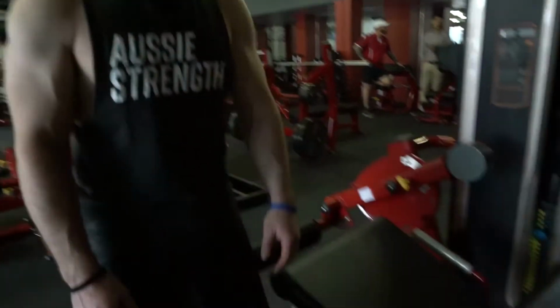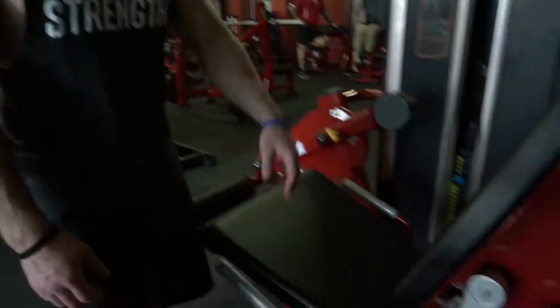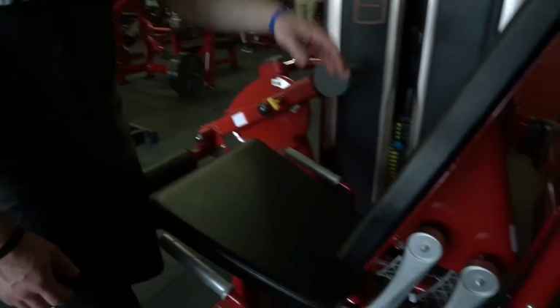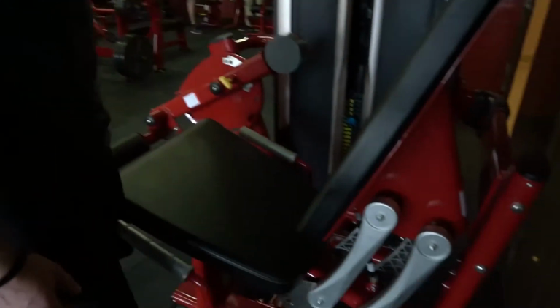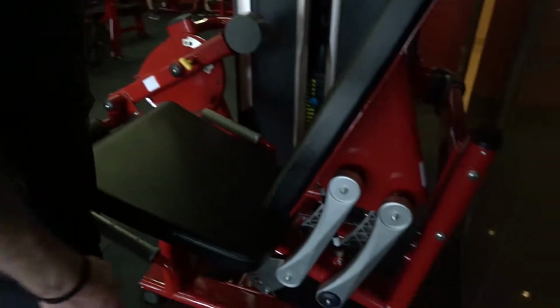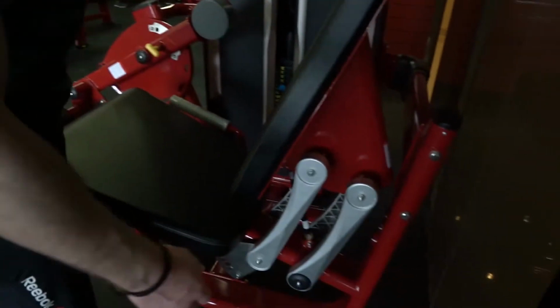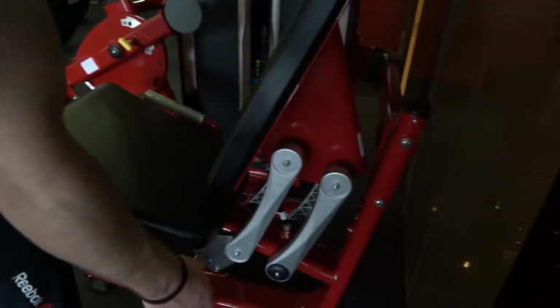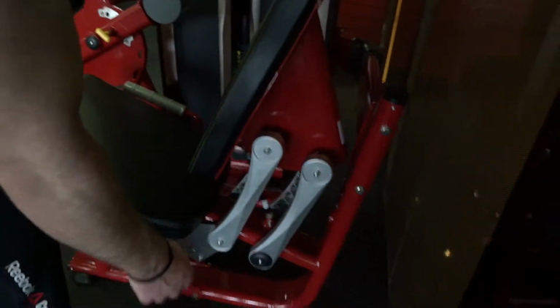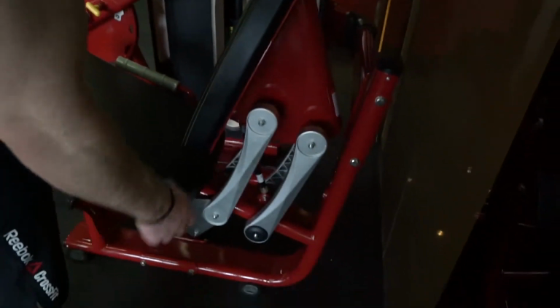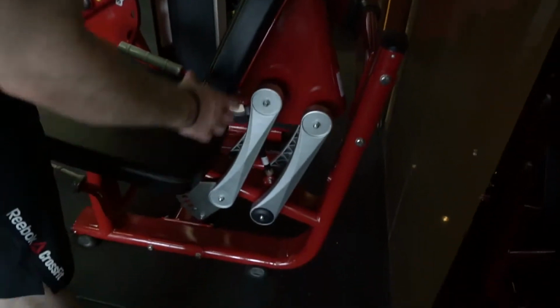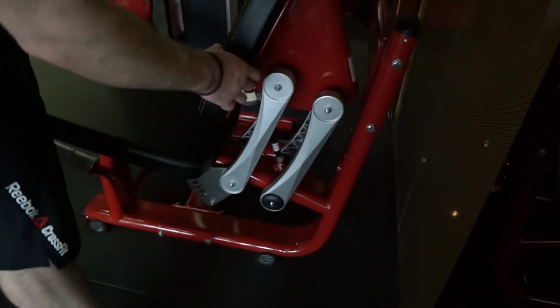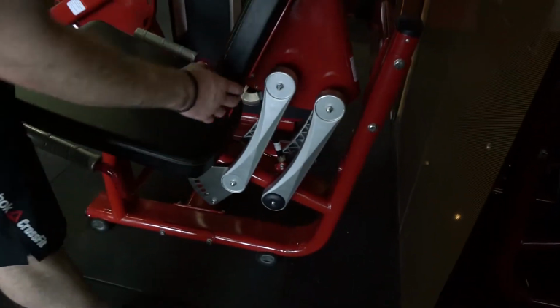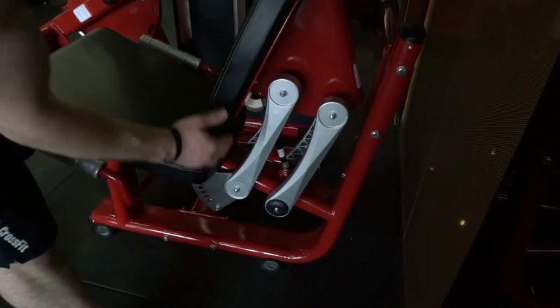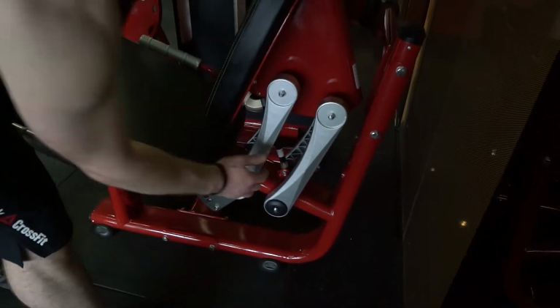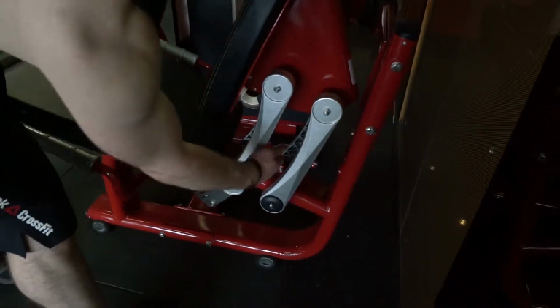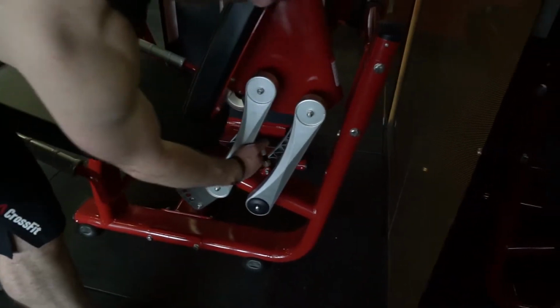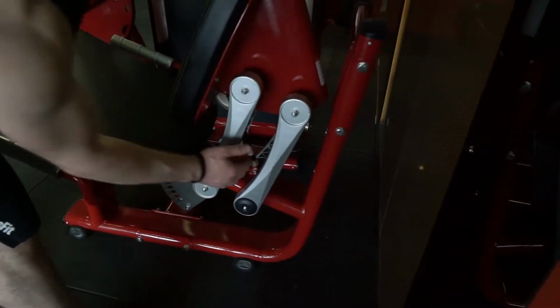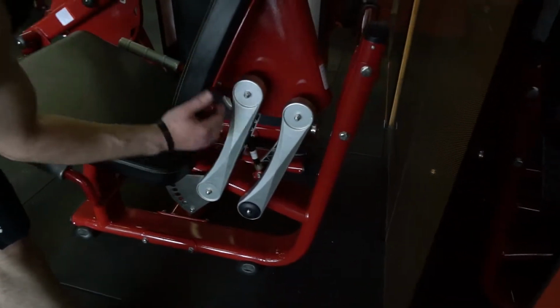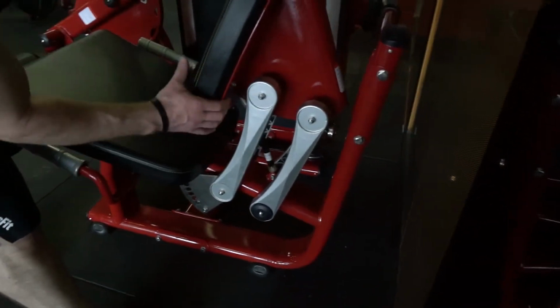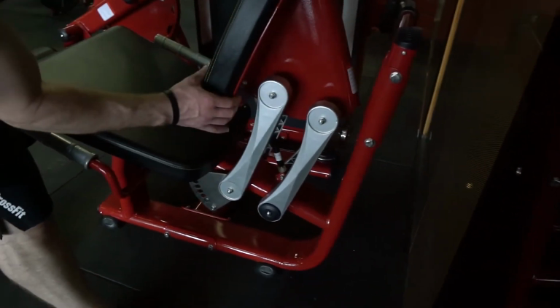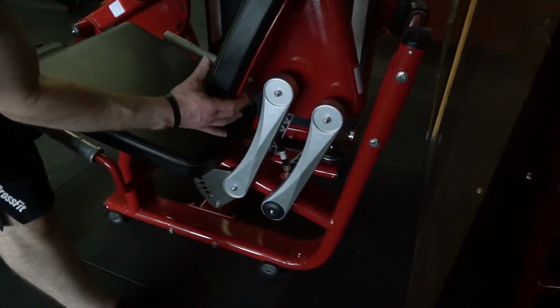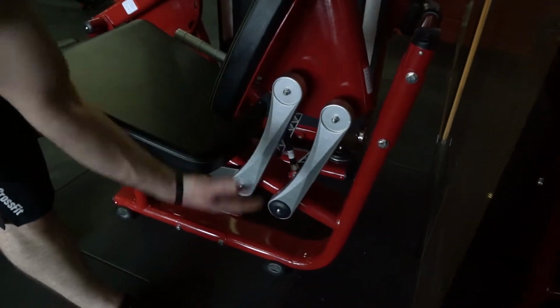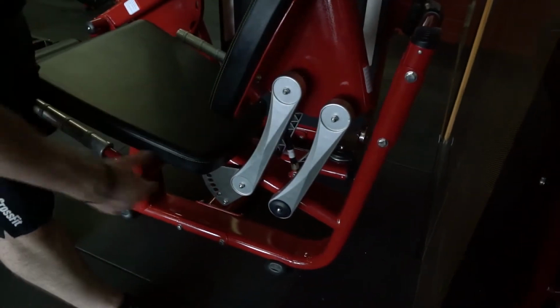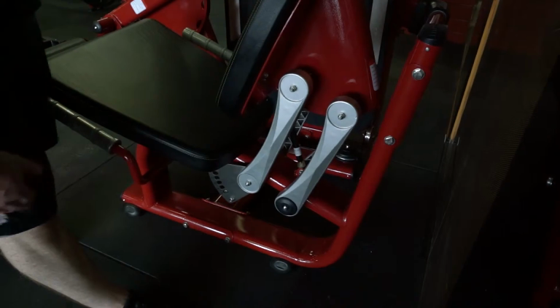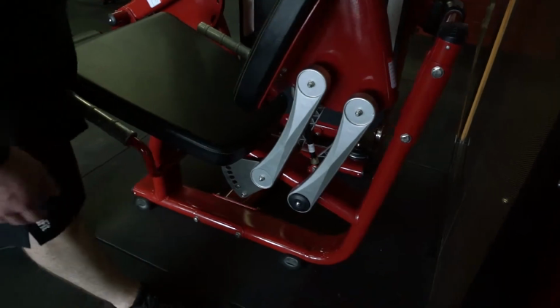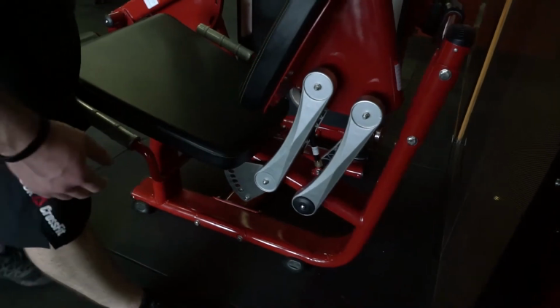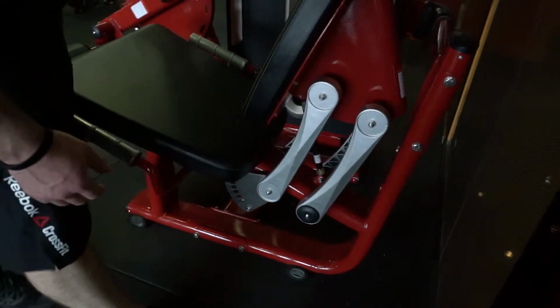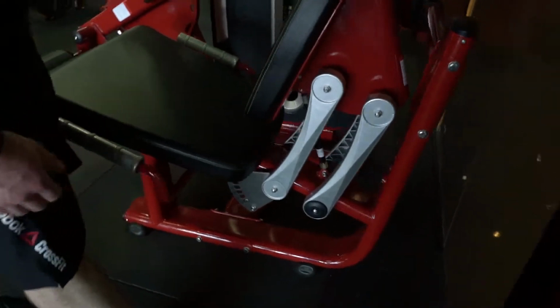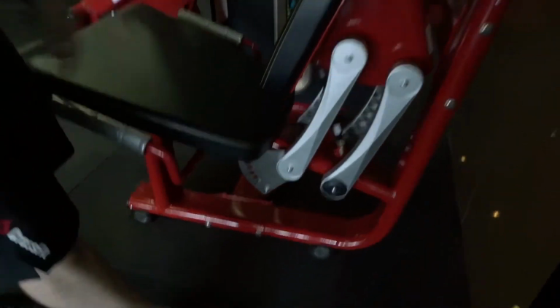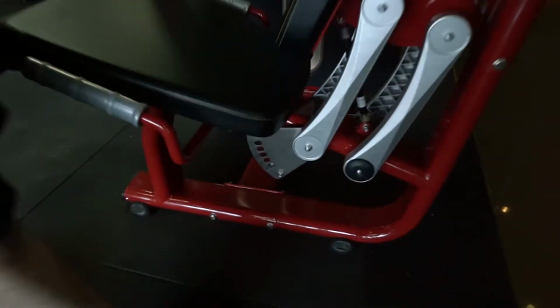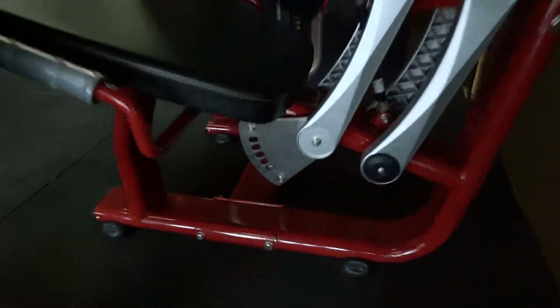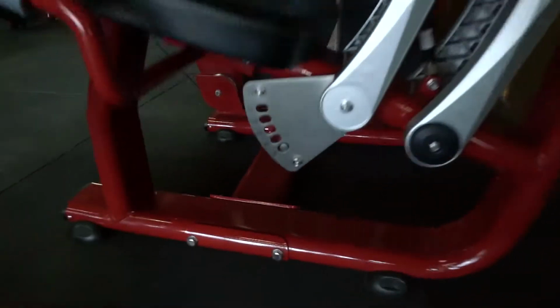We also have seat adjustments to the back to move this forward or backwards, depending on how tall or short you are.